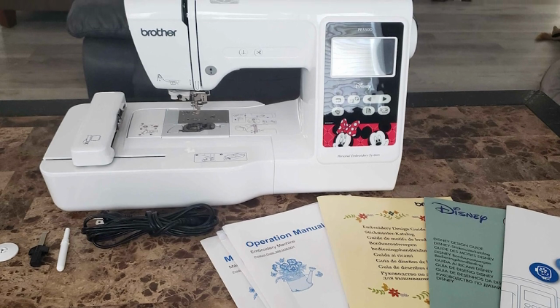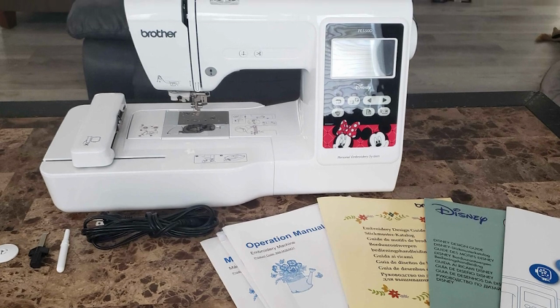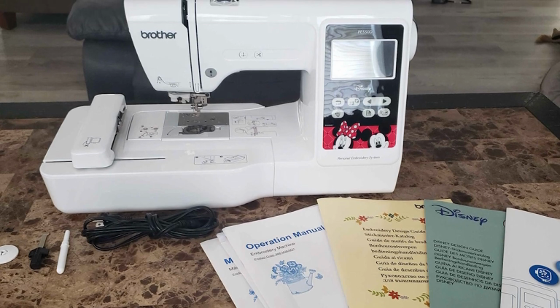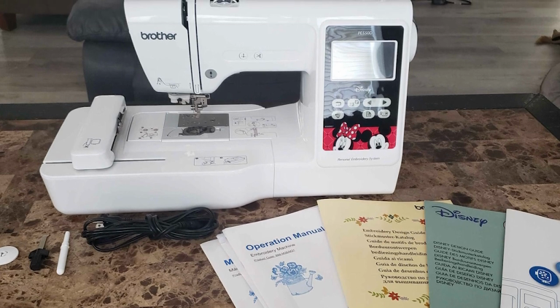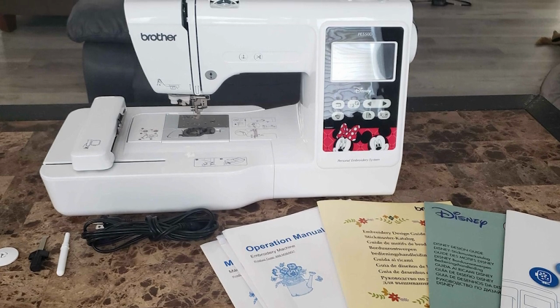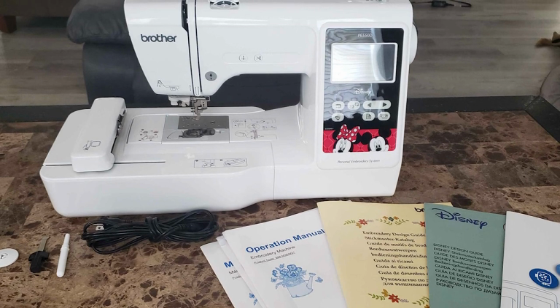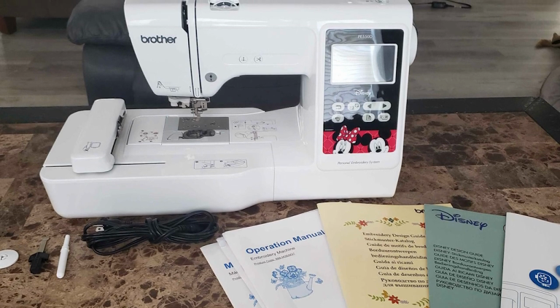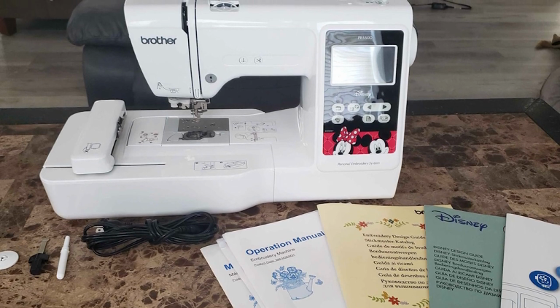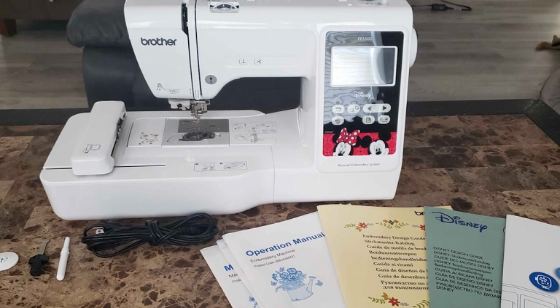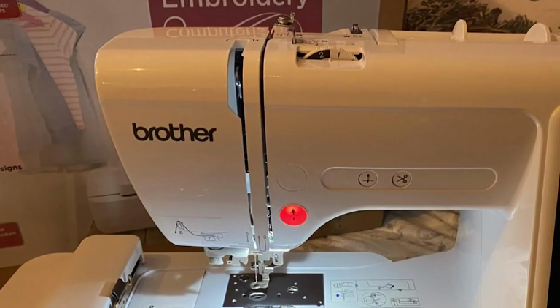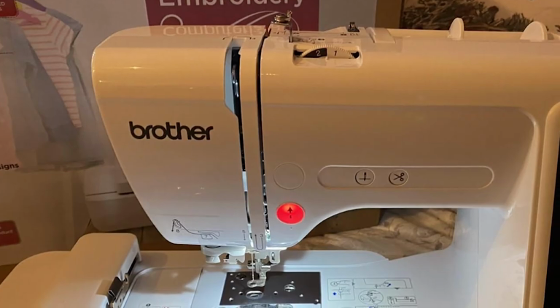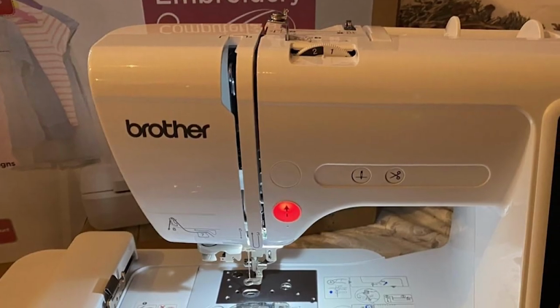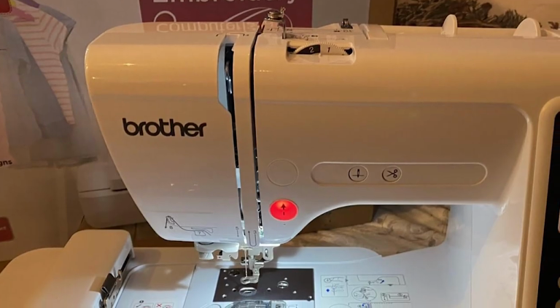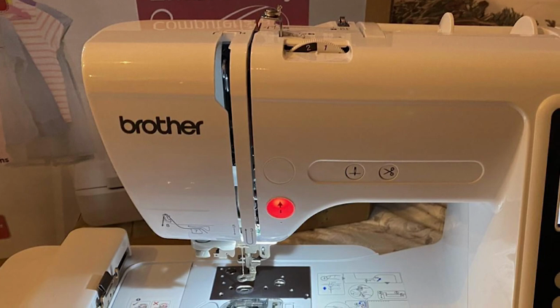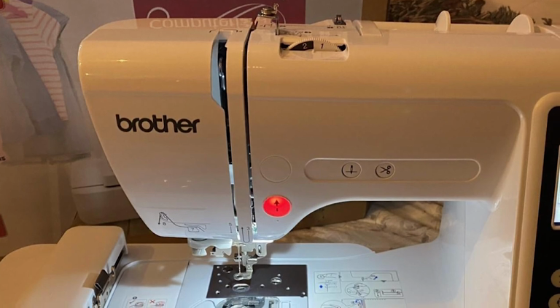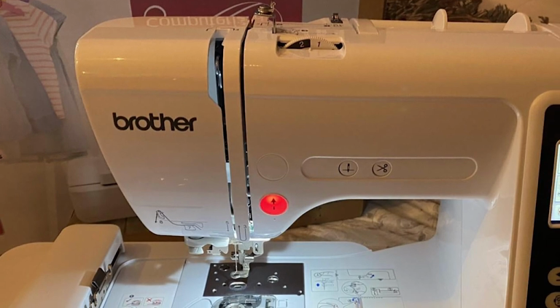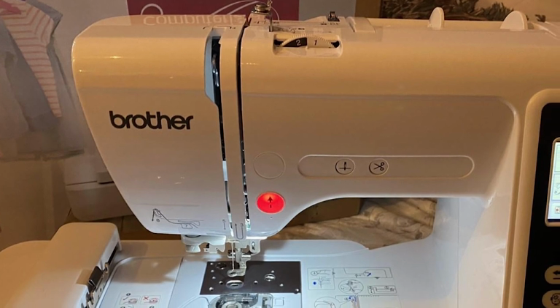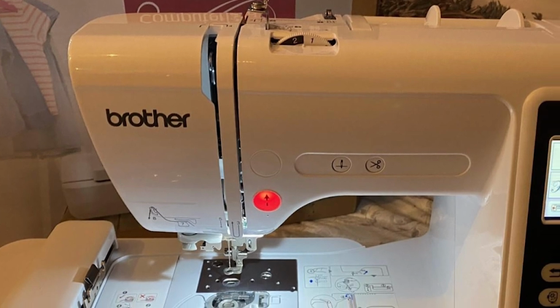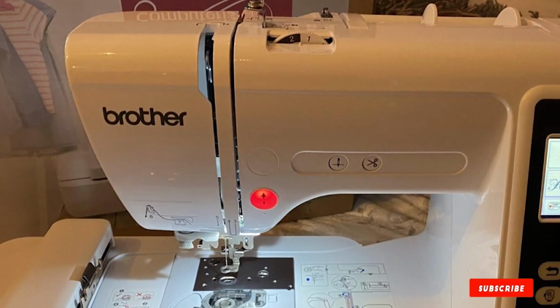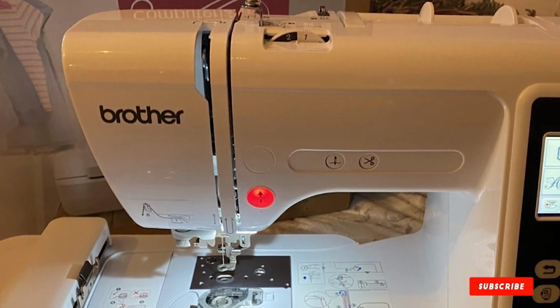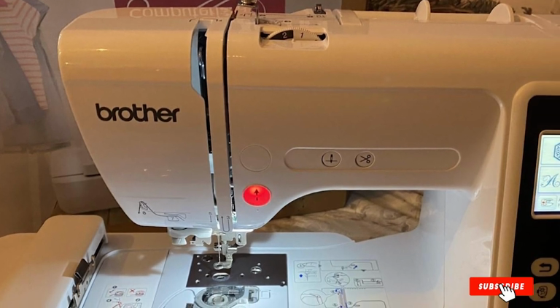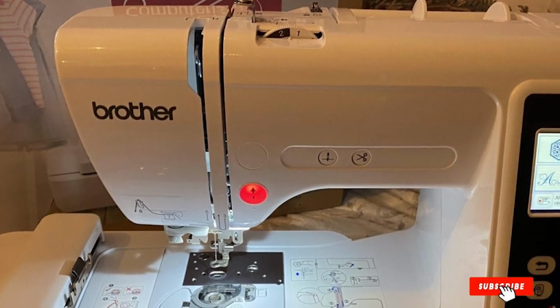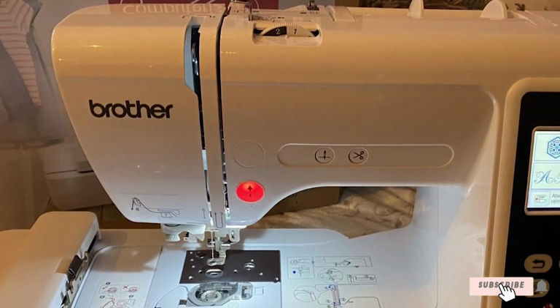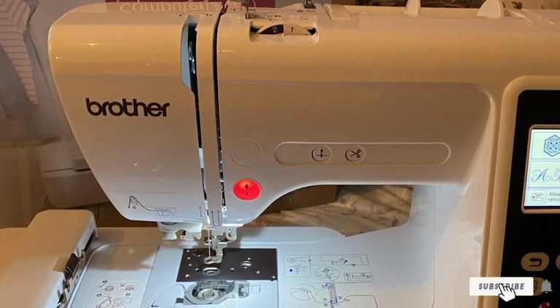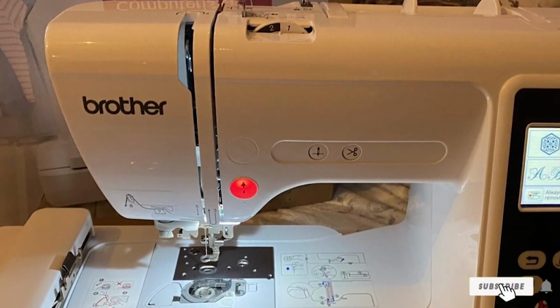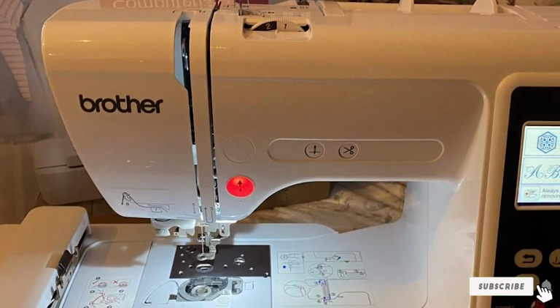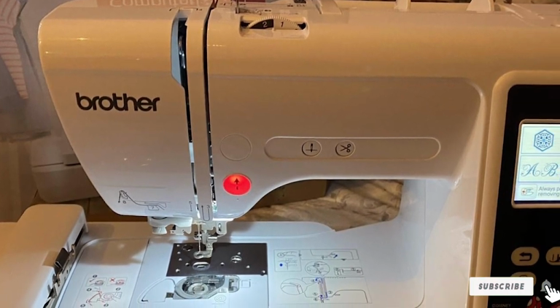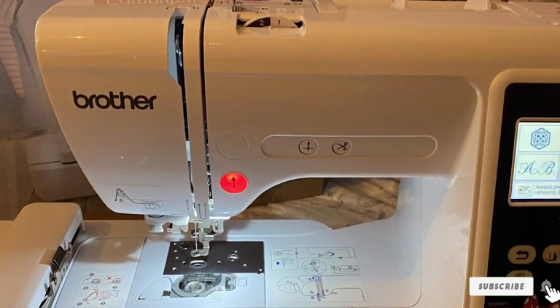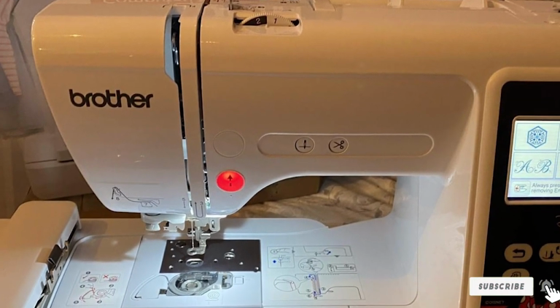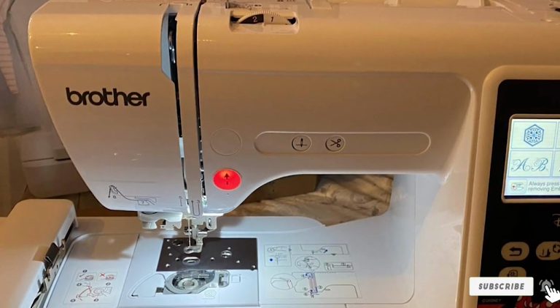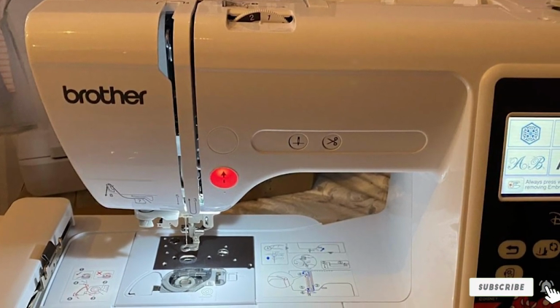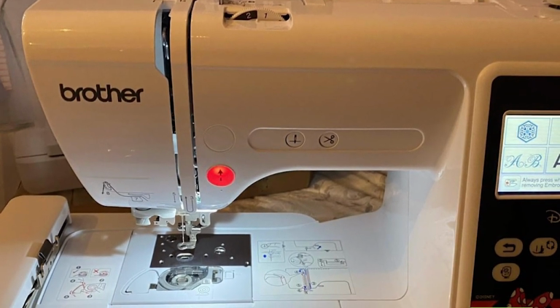The Brother PE150 should be a go-to item for many keen embroiderers due to its ease of use, affordability, and consistent results.